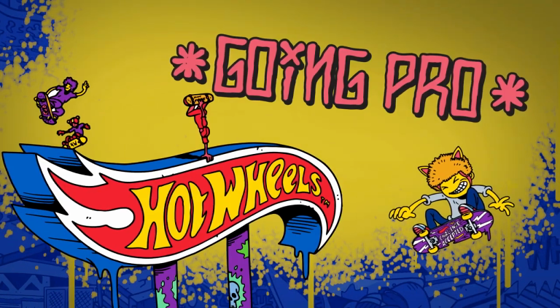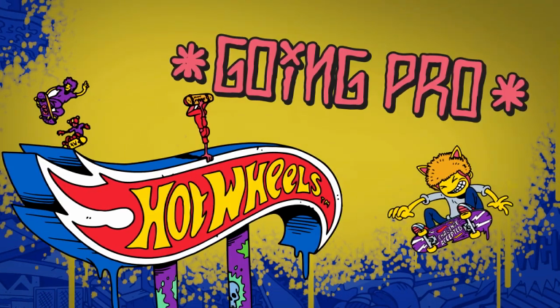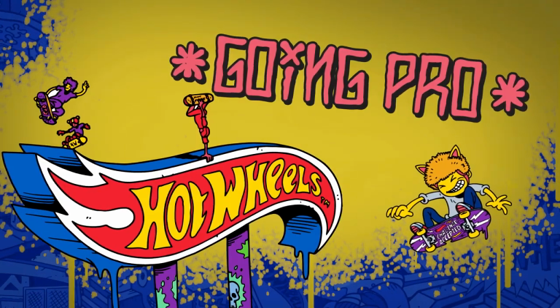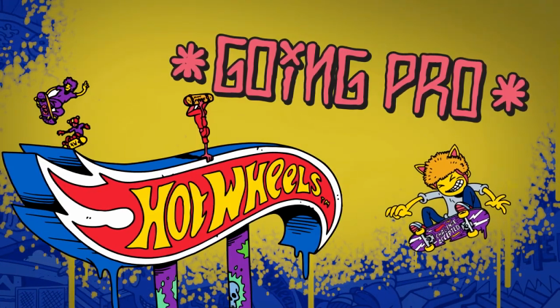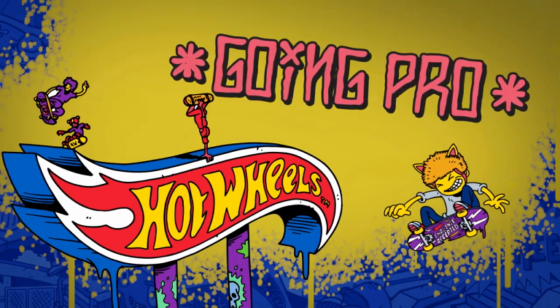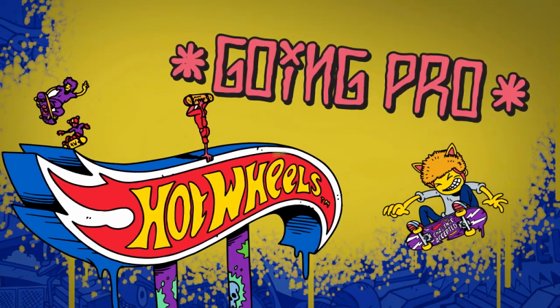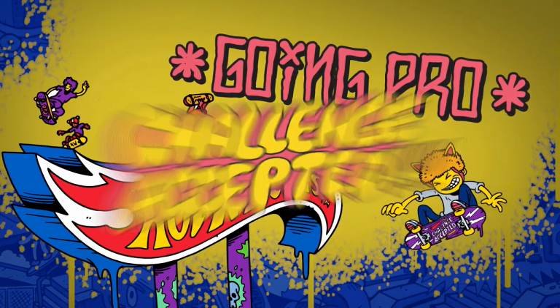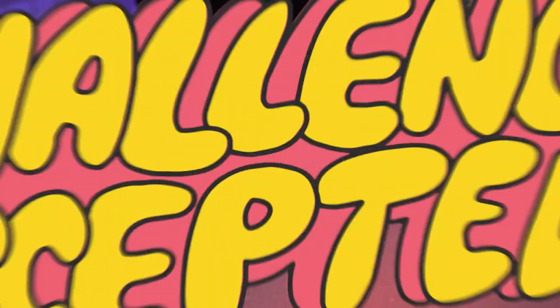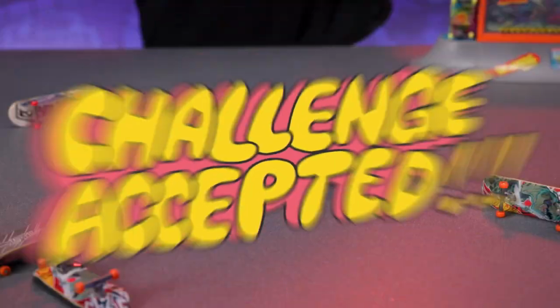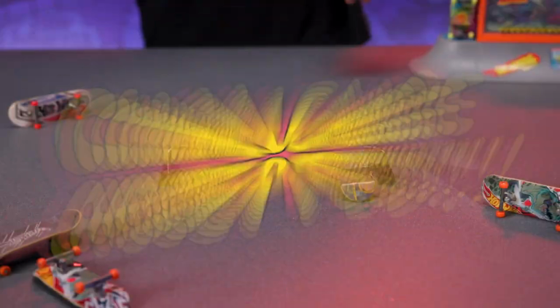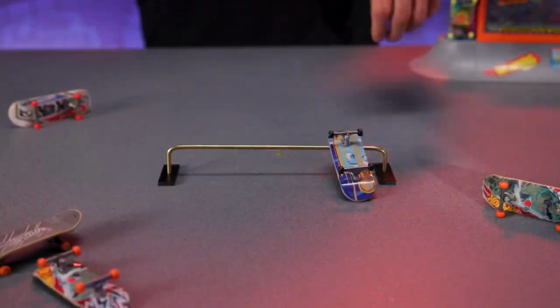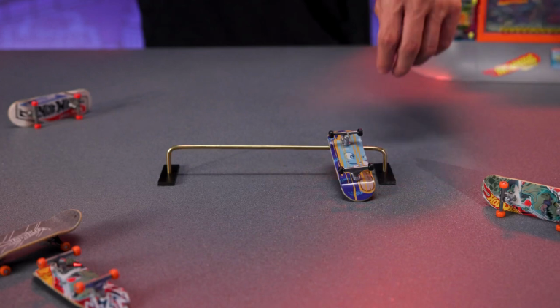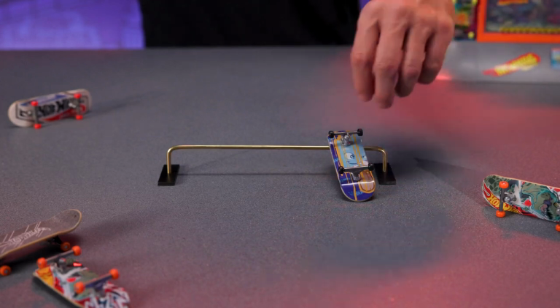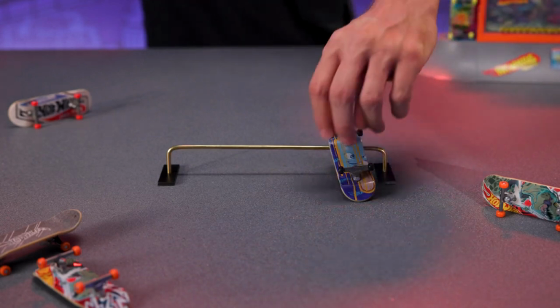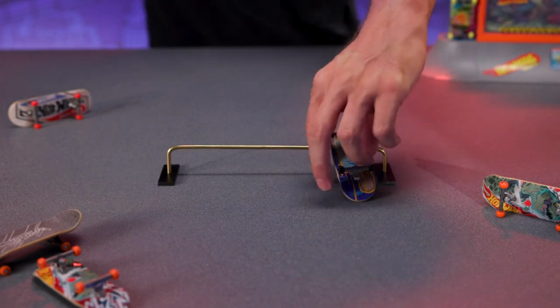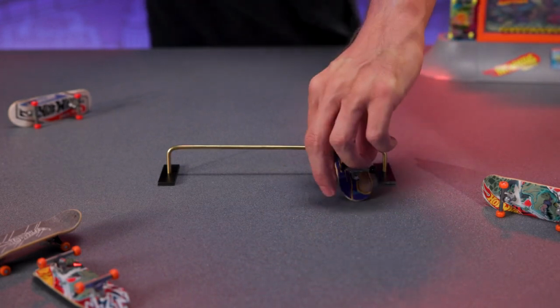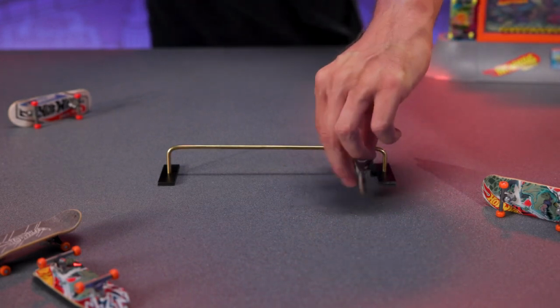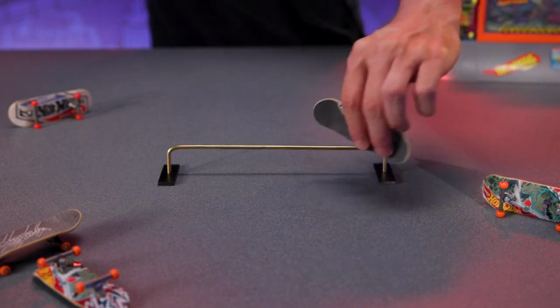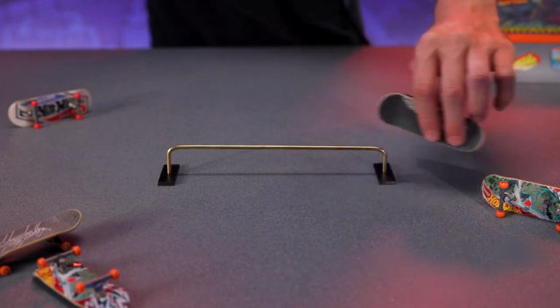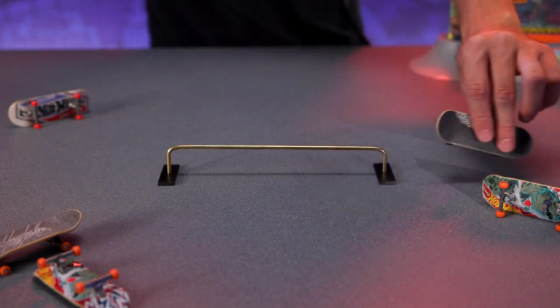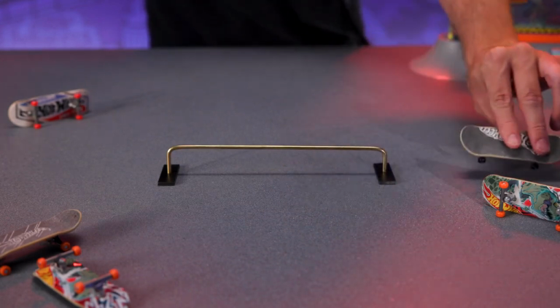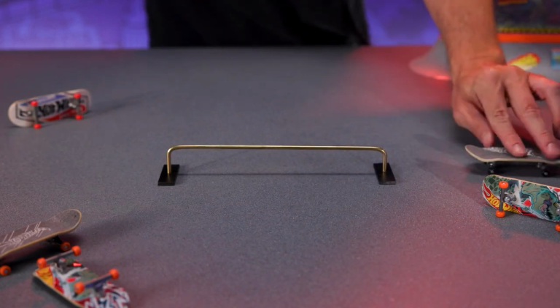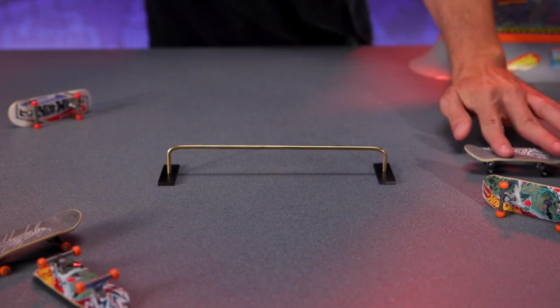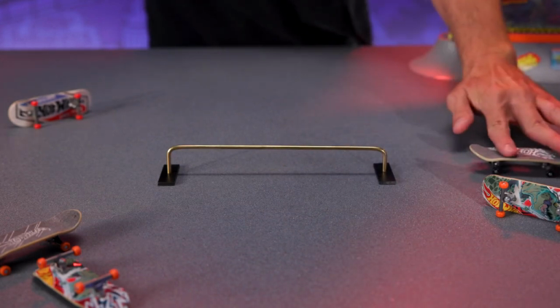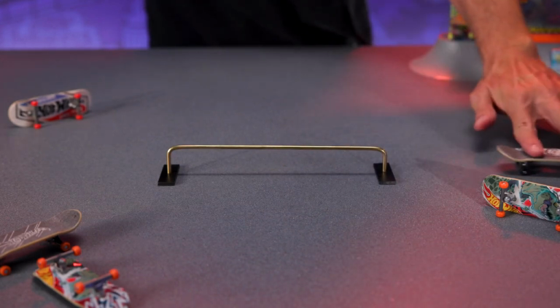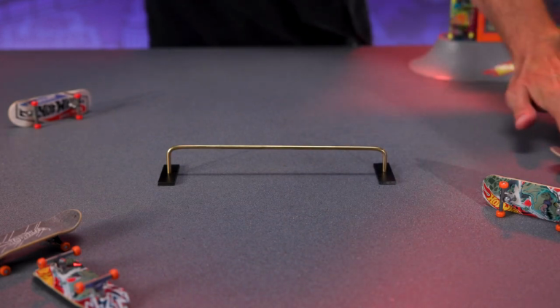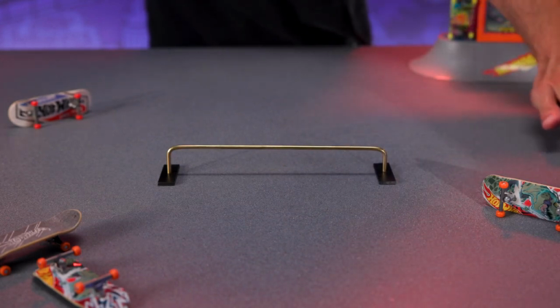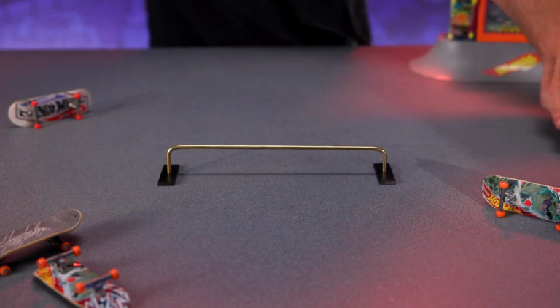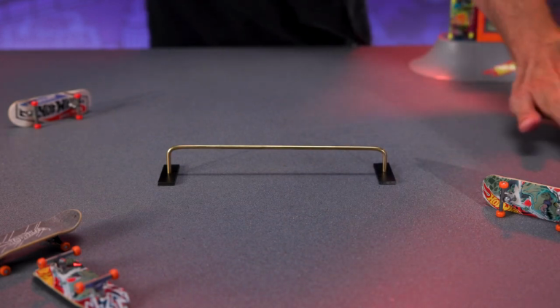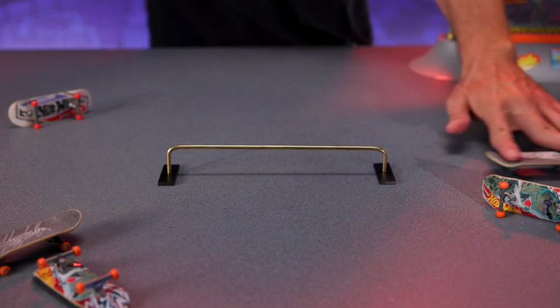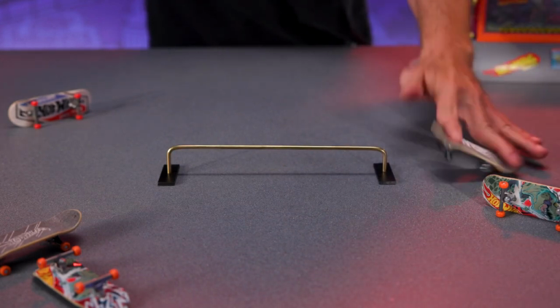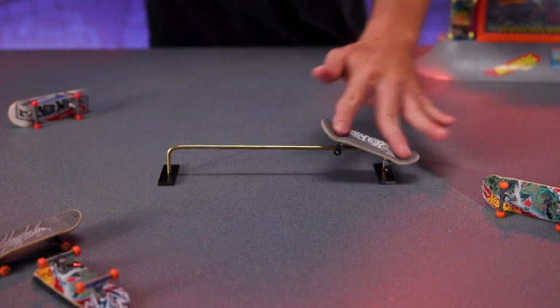In this video, now that we can ollie and we can do some proper tricks, we're going pro!